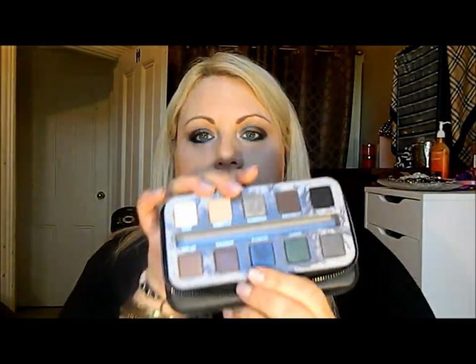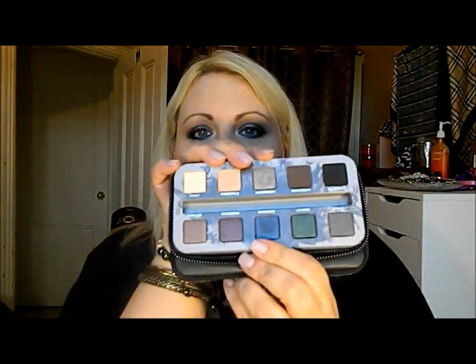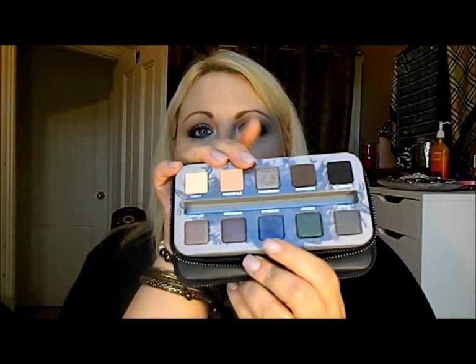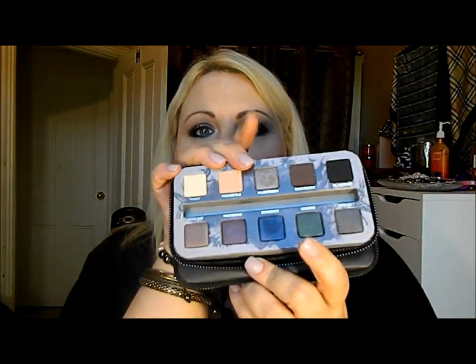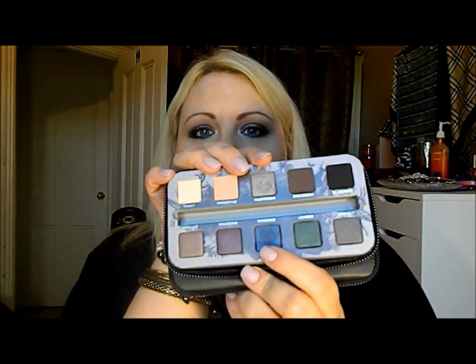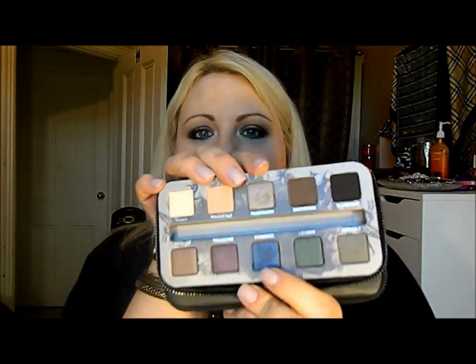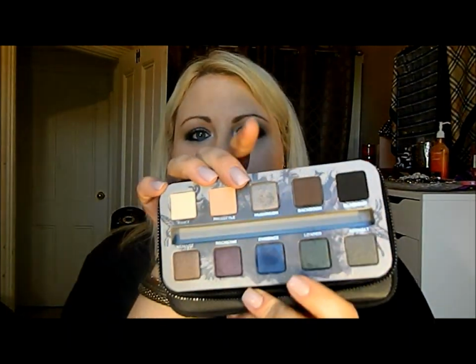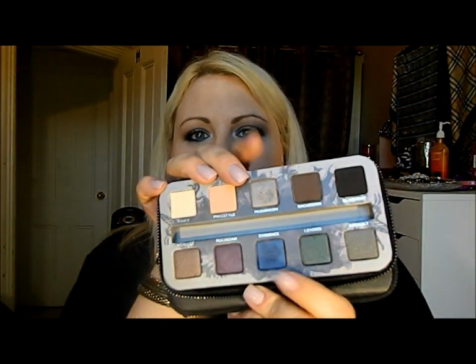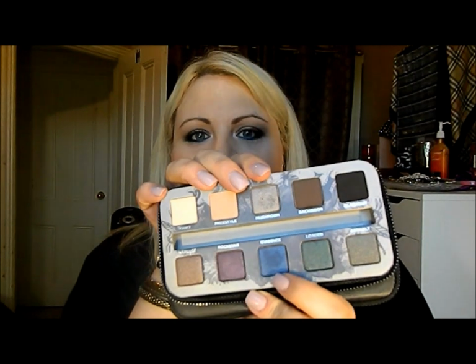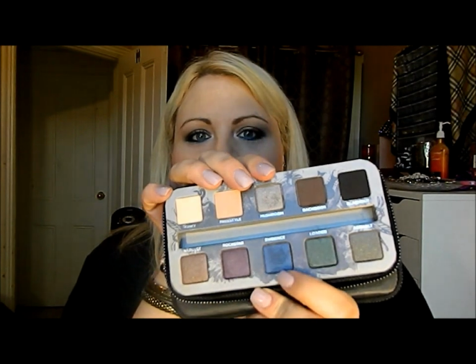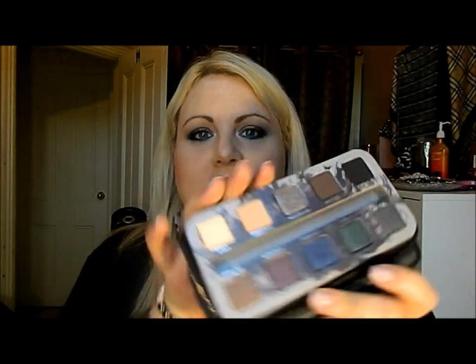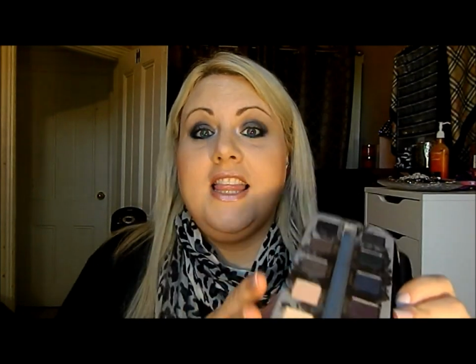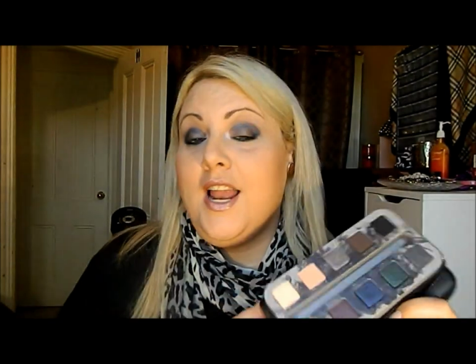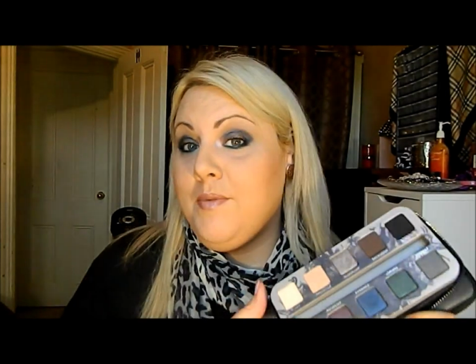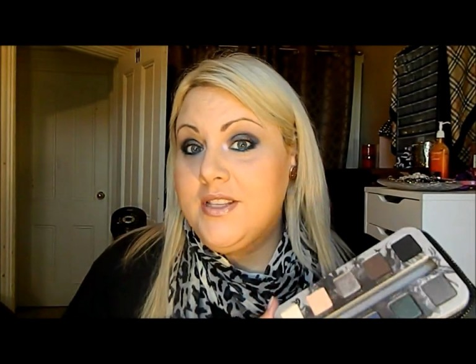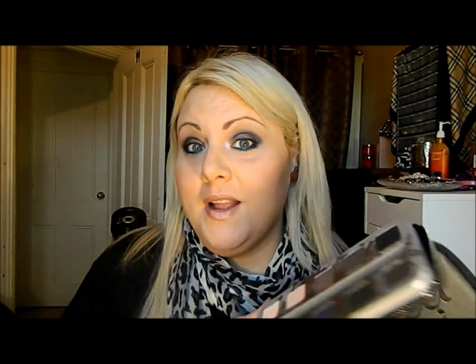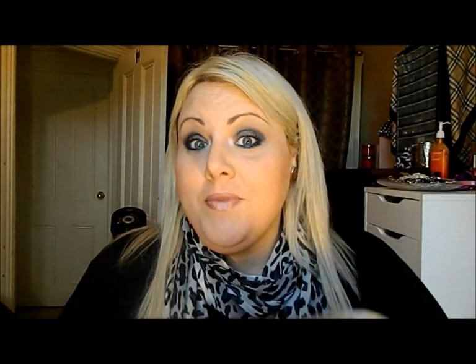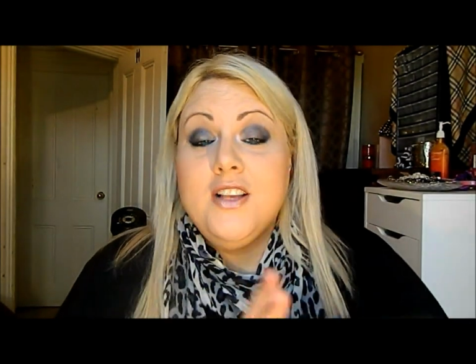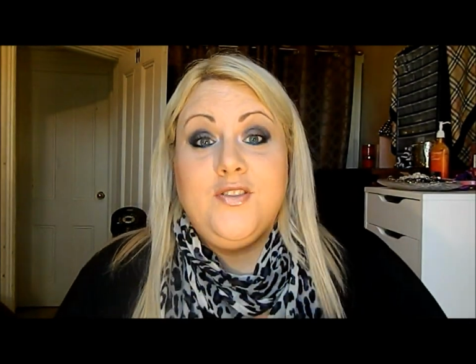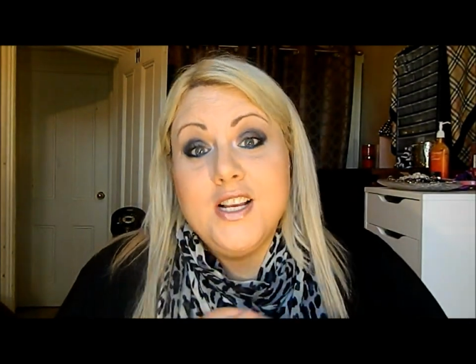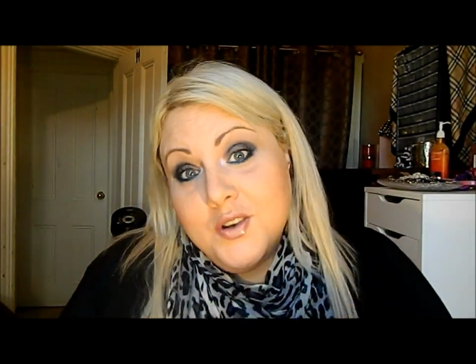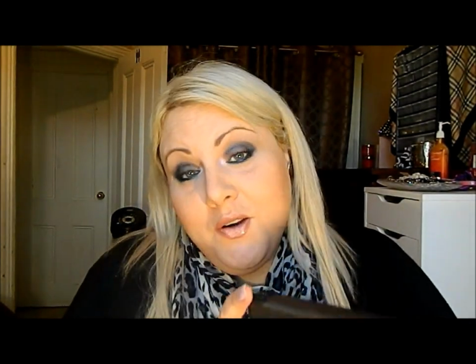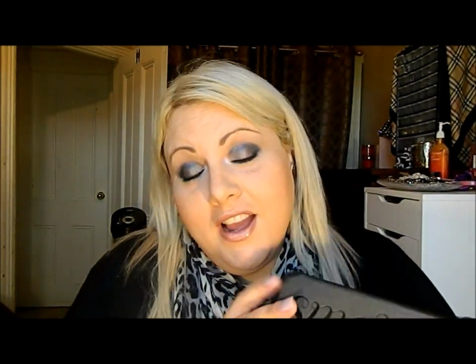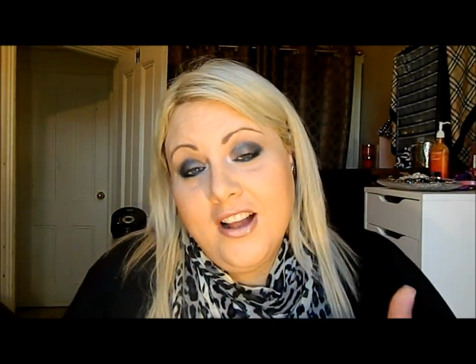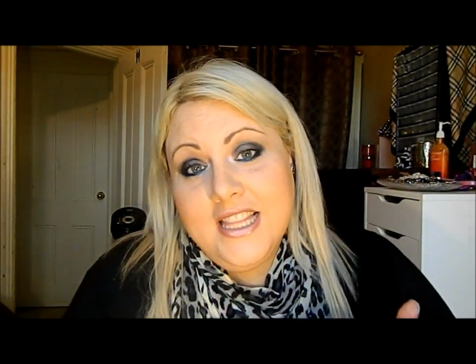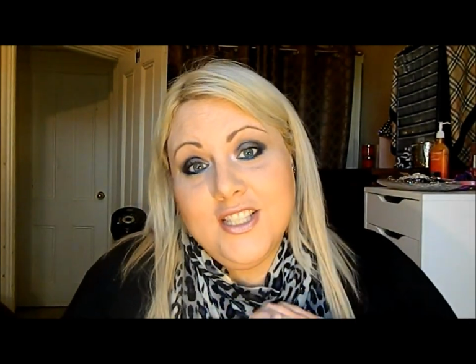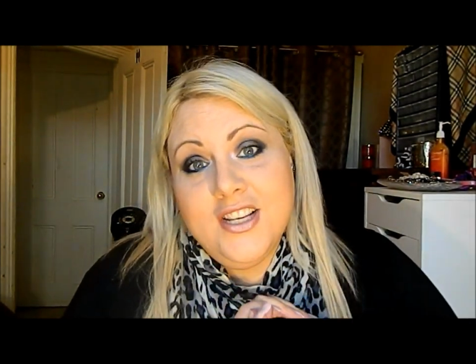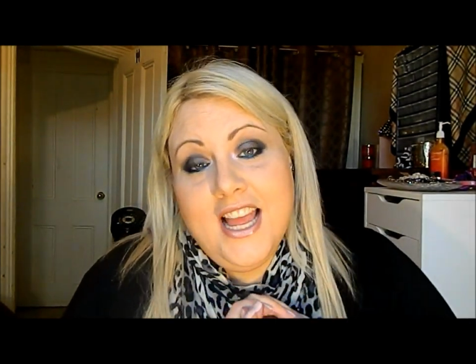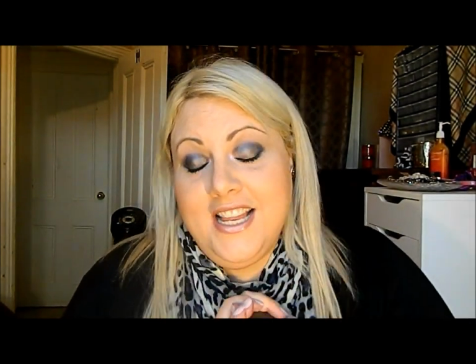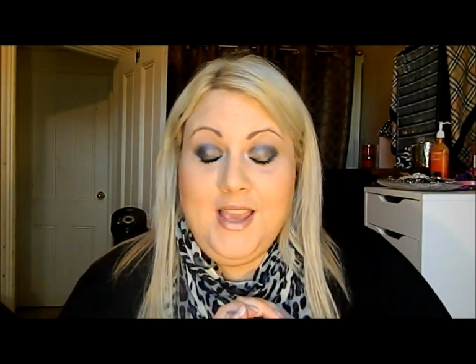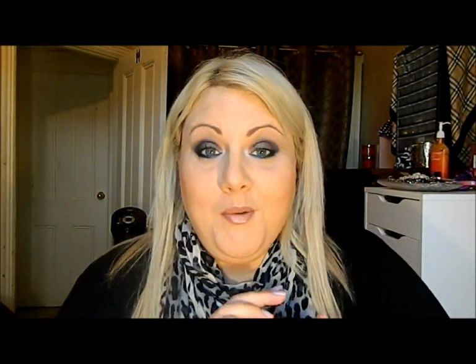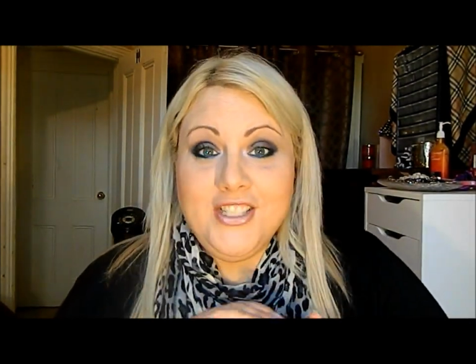These are the two shades I'm using, so if you guys want to know how I got this look, keep on watching.